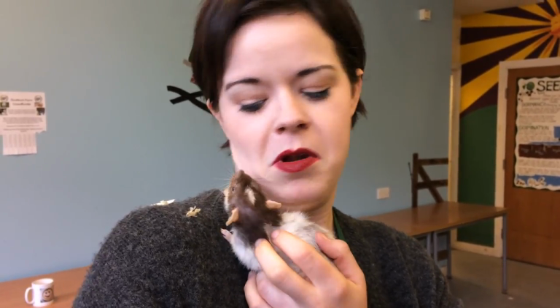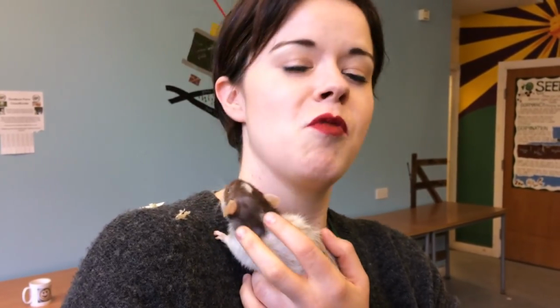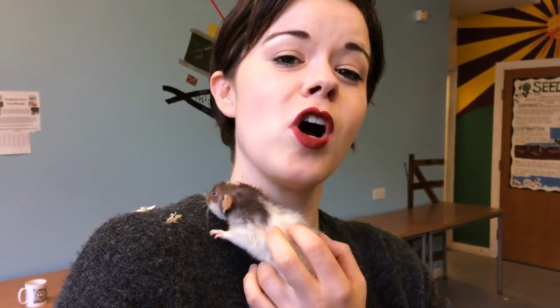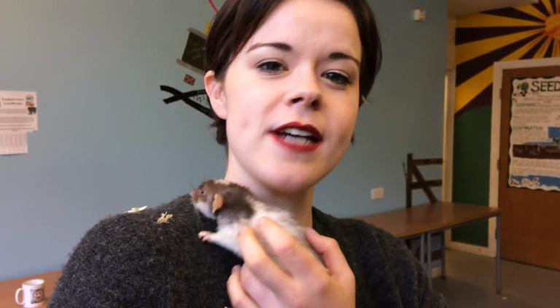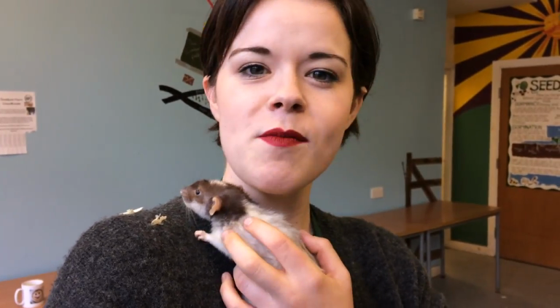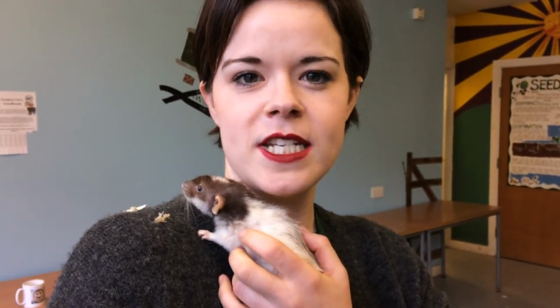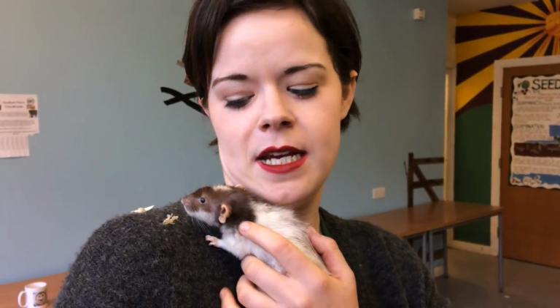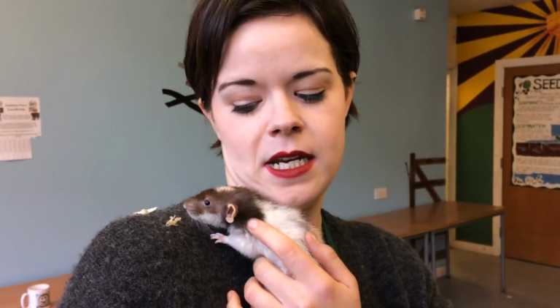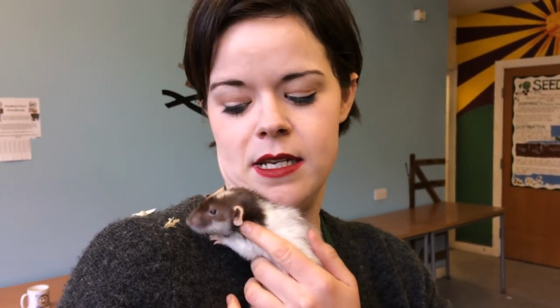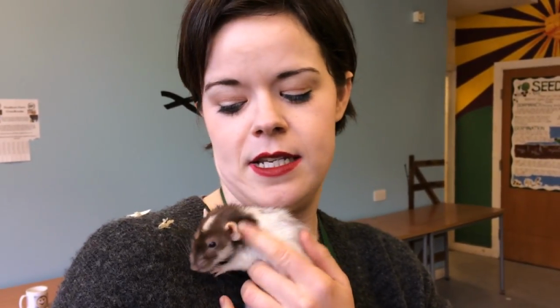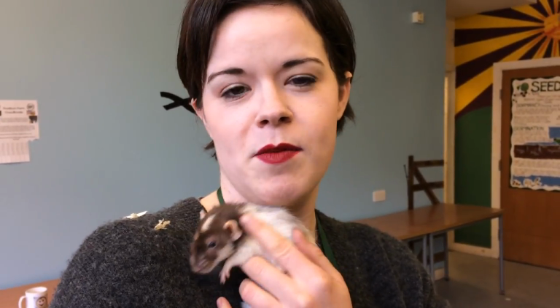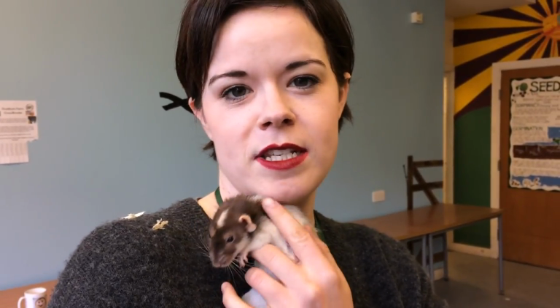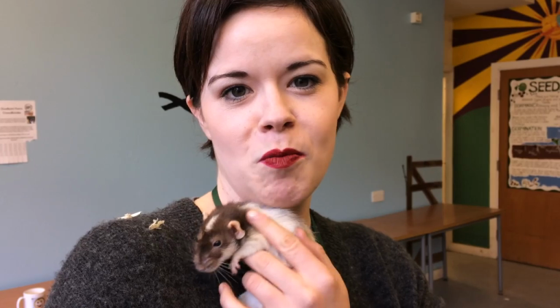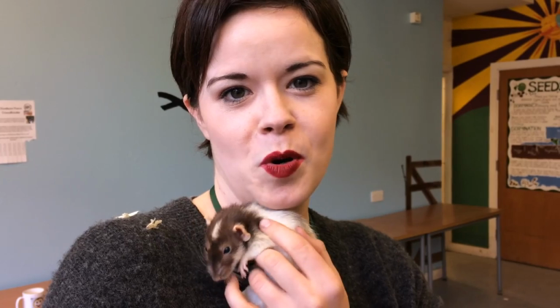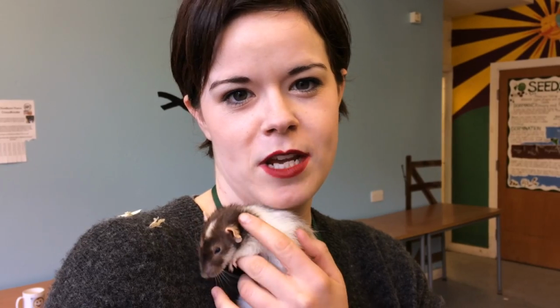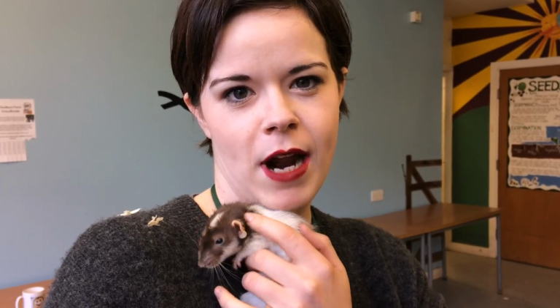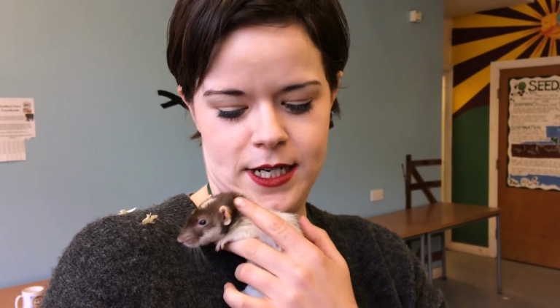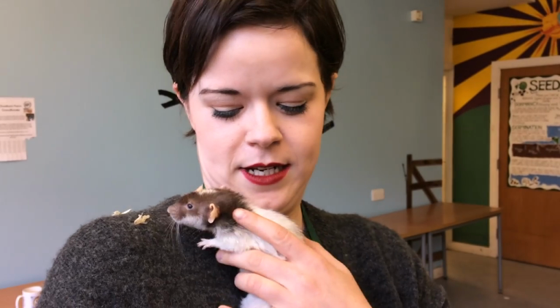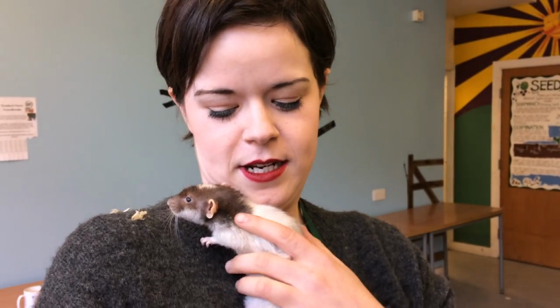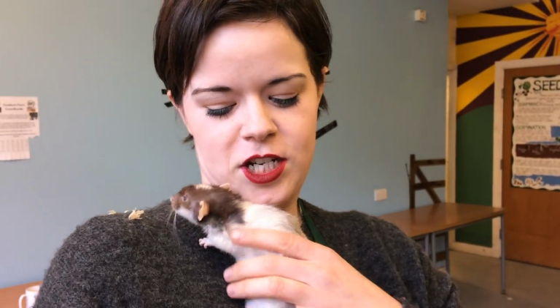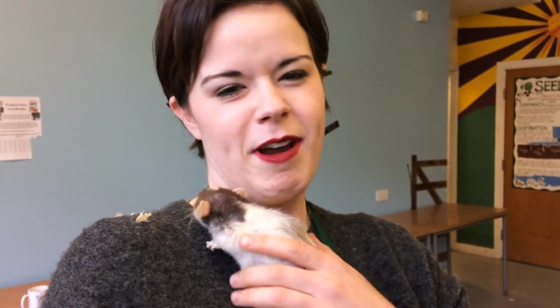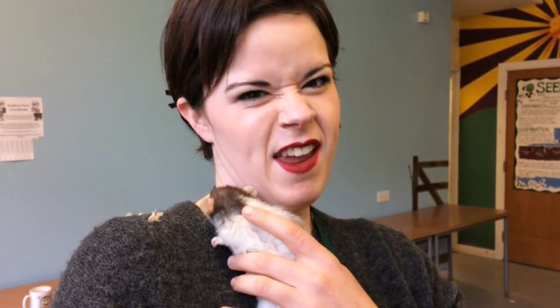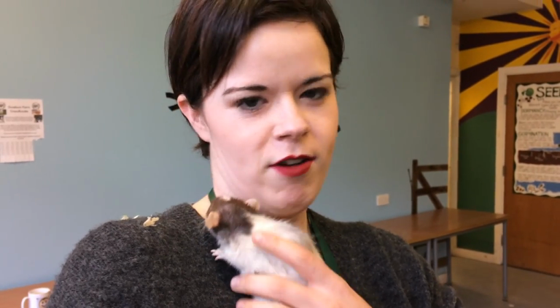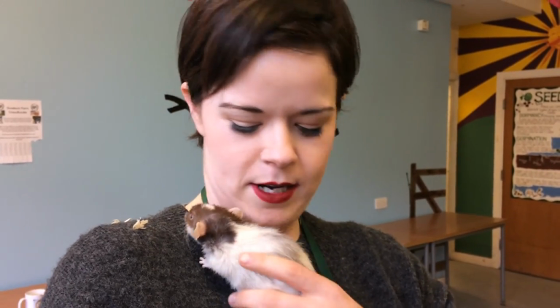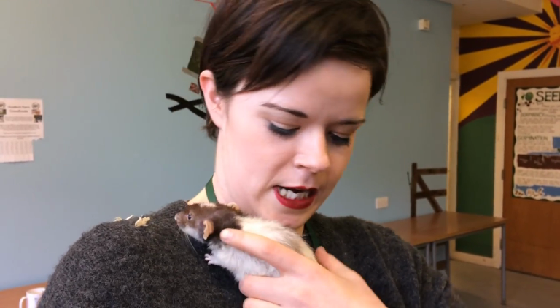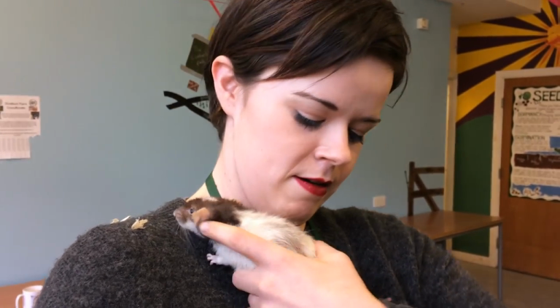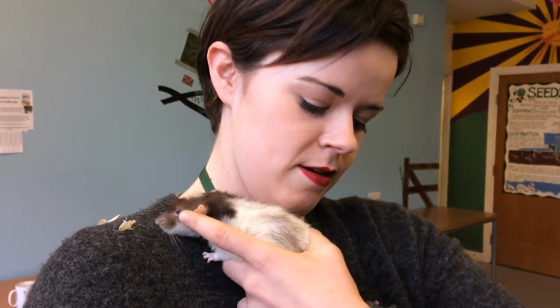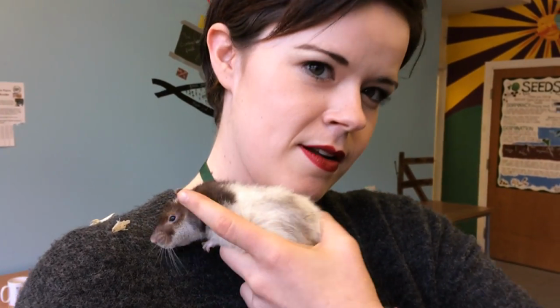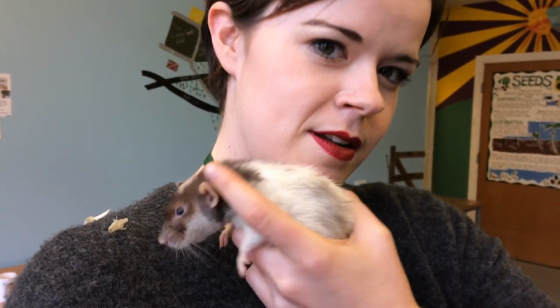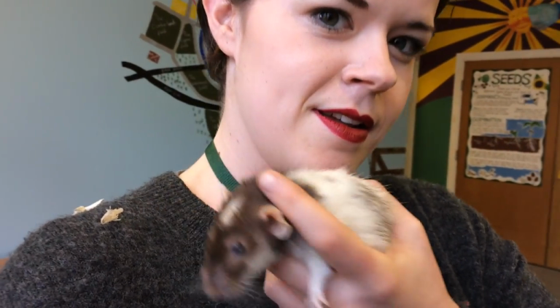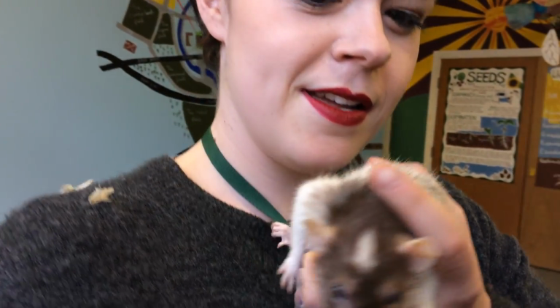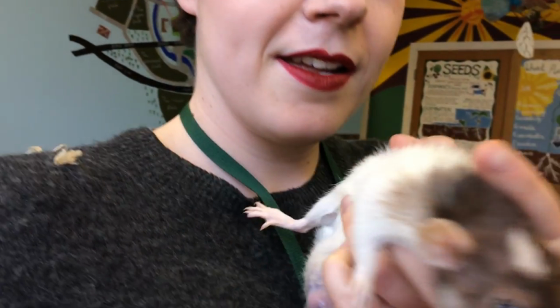So we've got Diamond here and Diamond is a Dumbo-eared rat. She's my favourite here. Can we have a look at the Dumbo ears there?